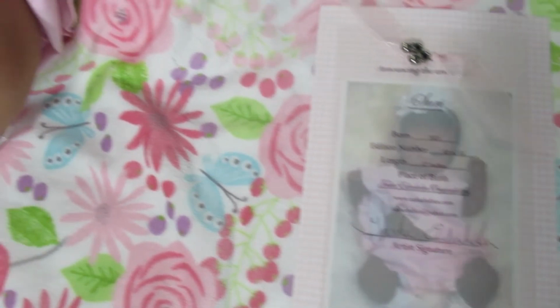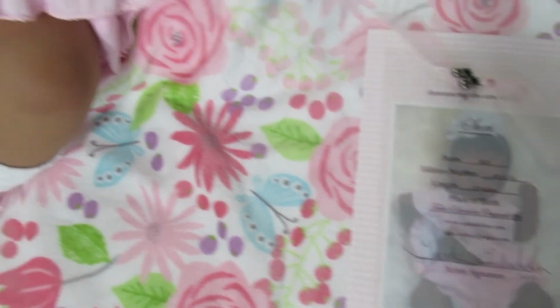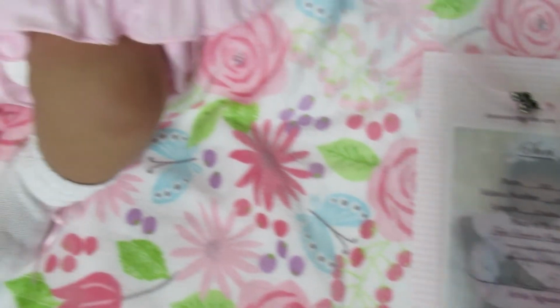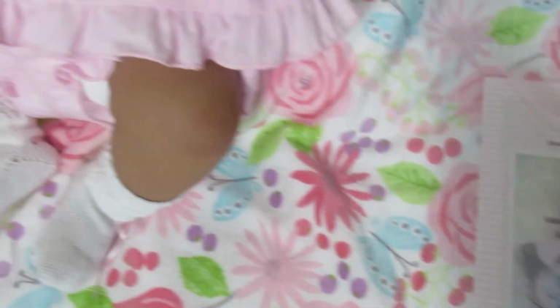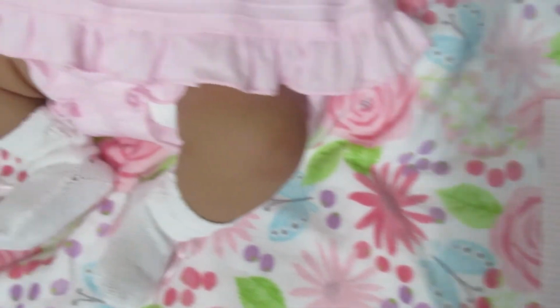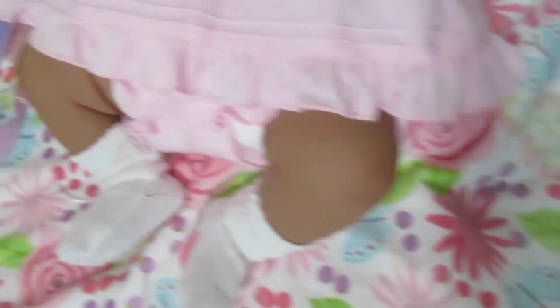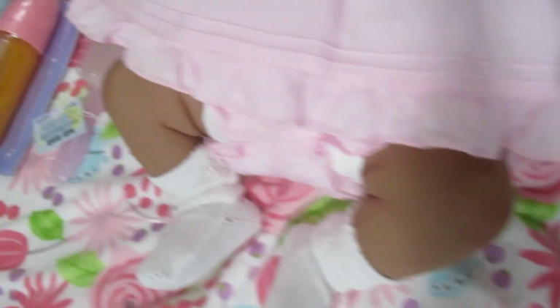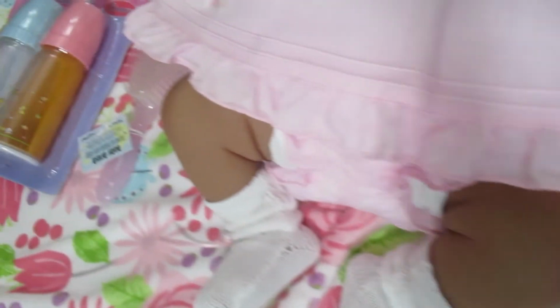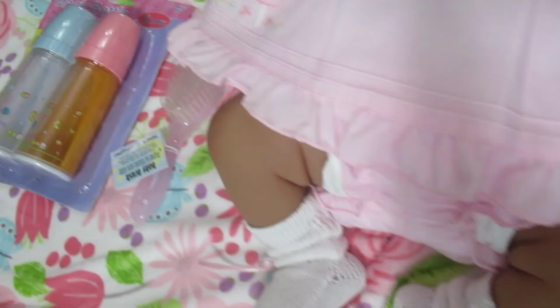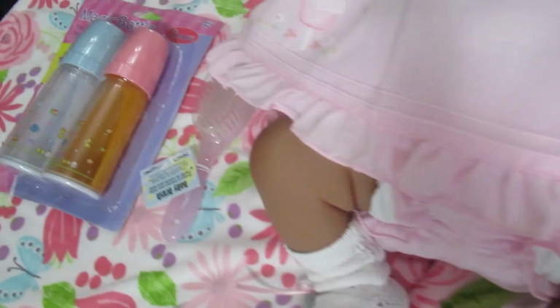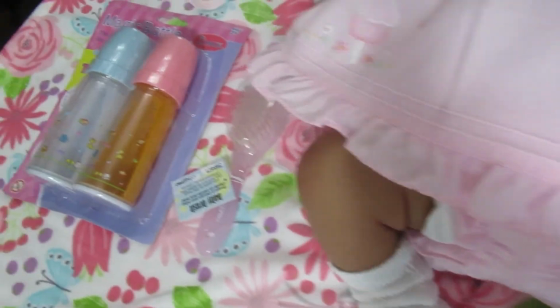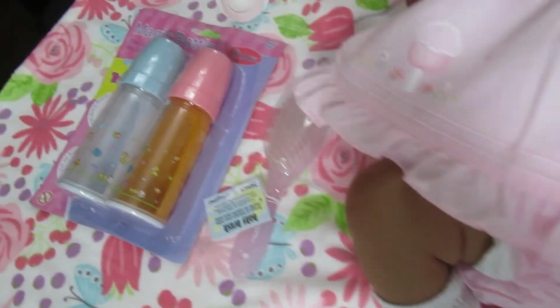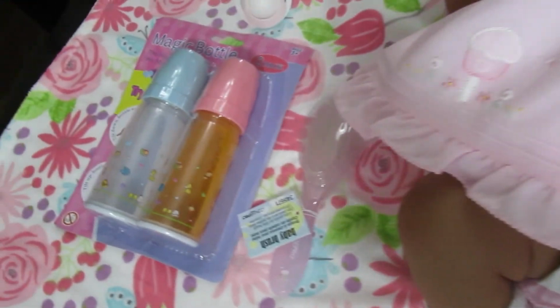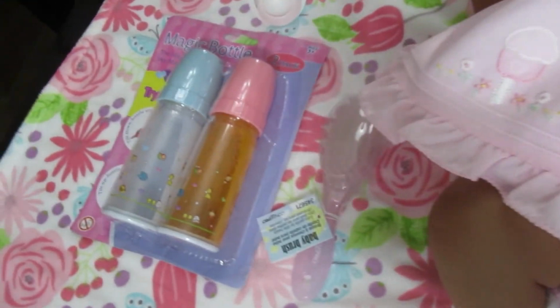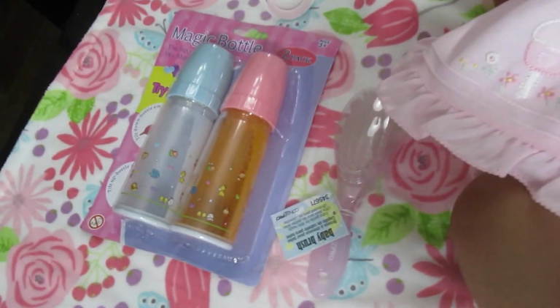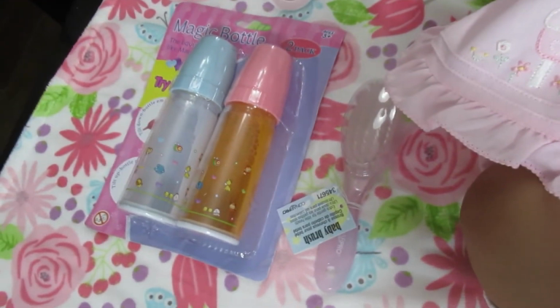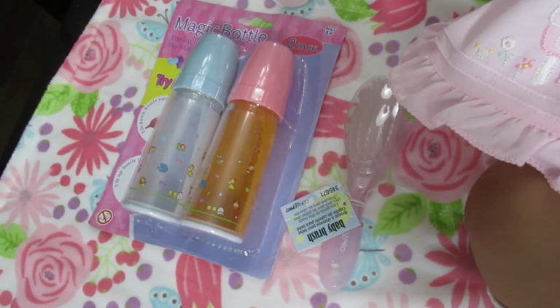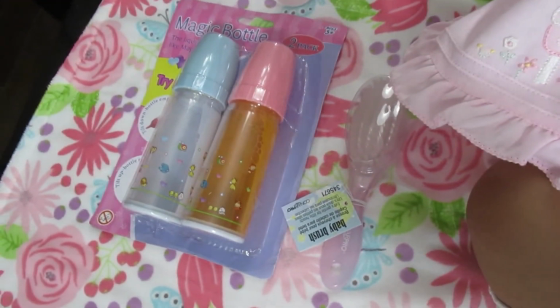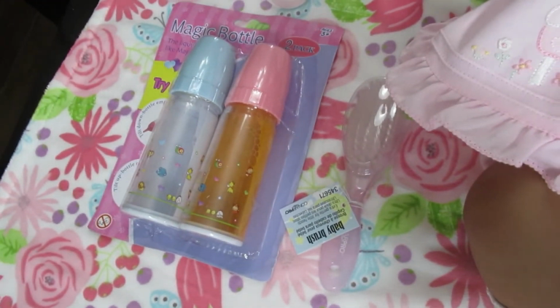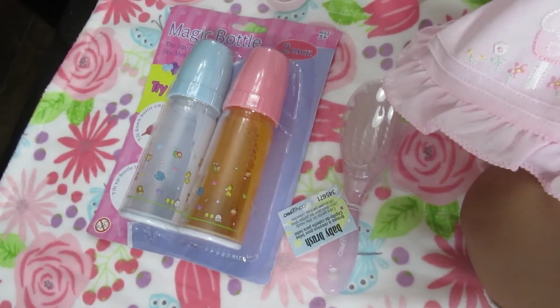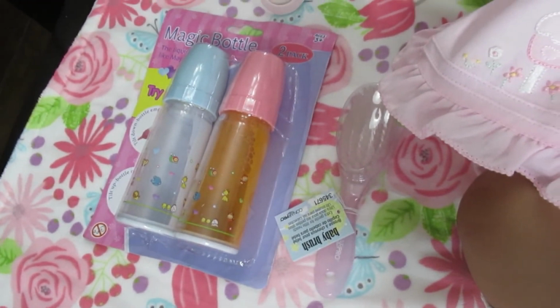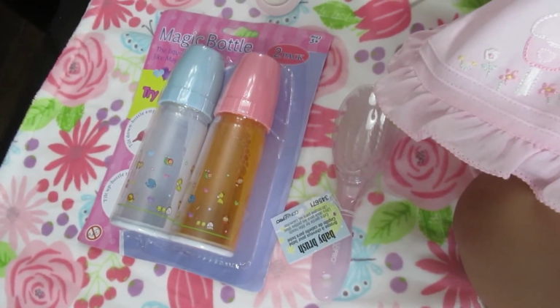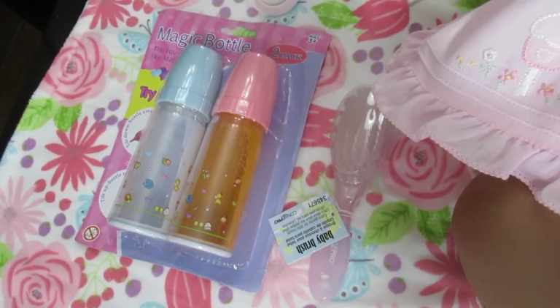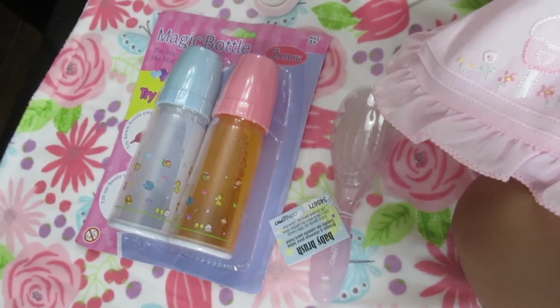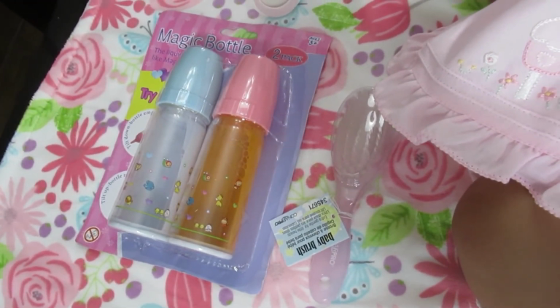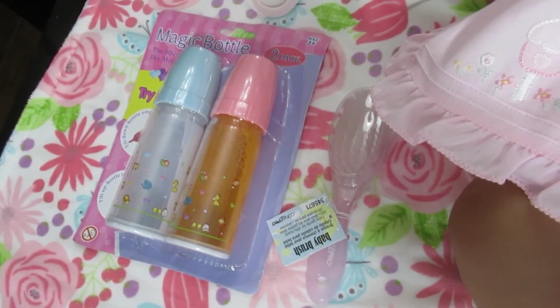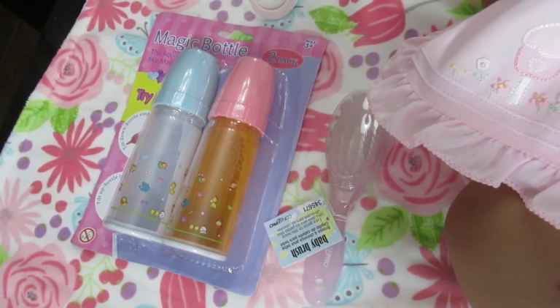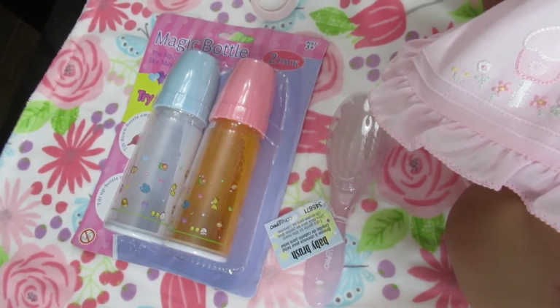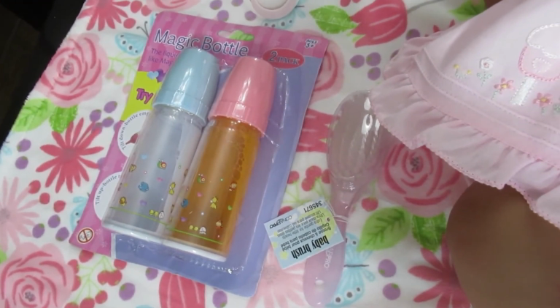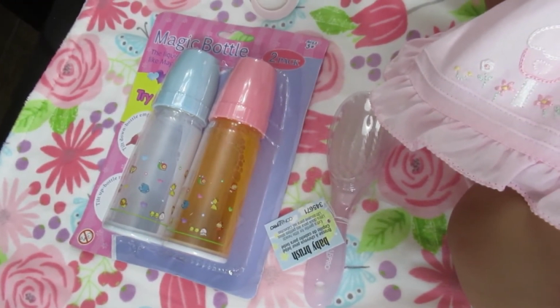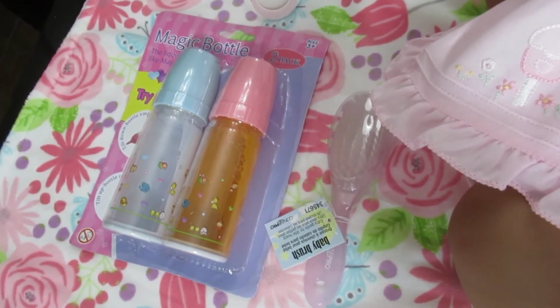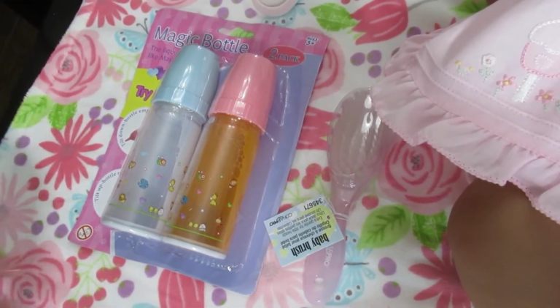We're giving you the bottles — it's the orange juice and milk, disappearing milk — so you're going to have fun with that.